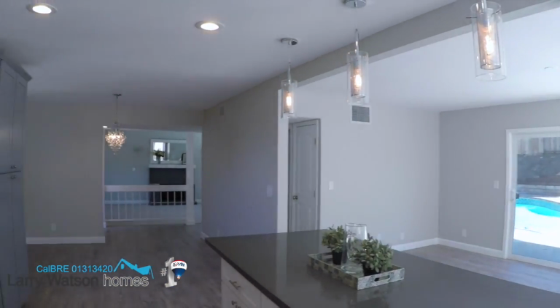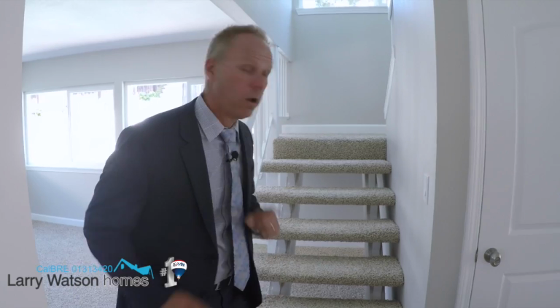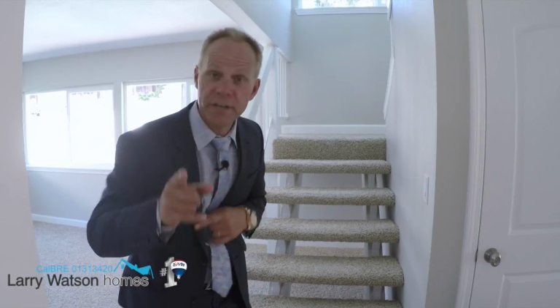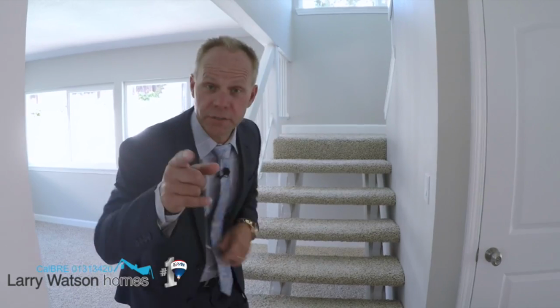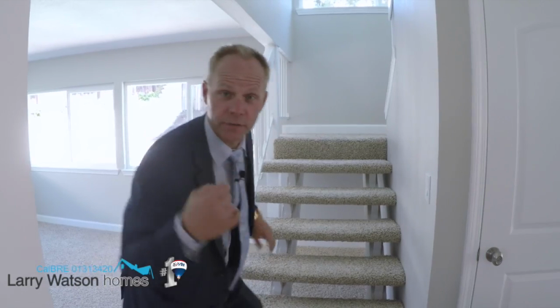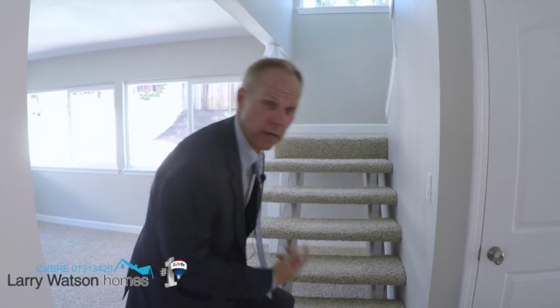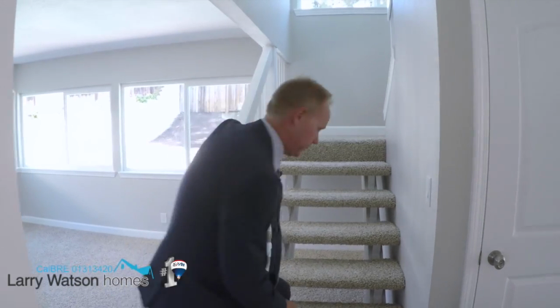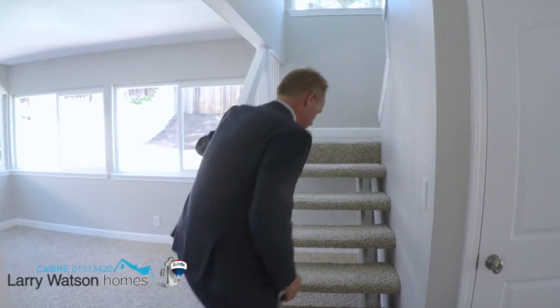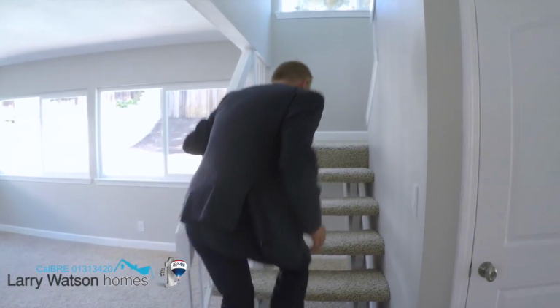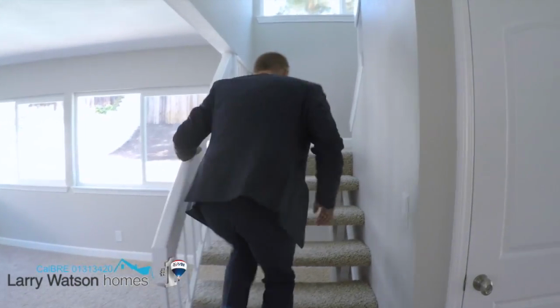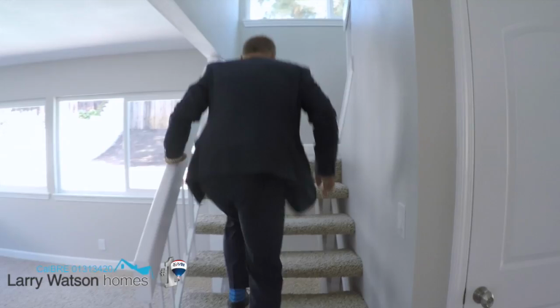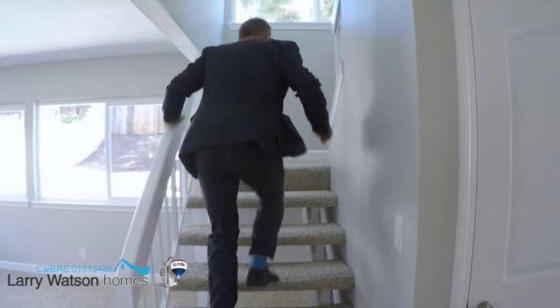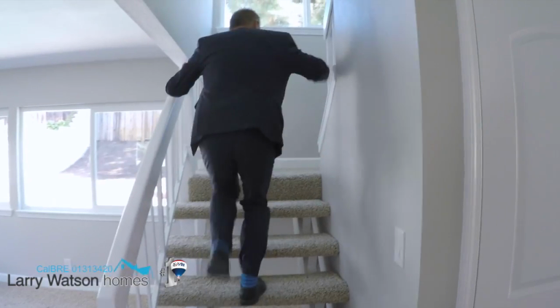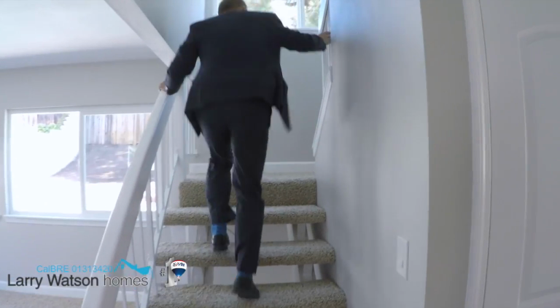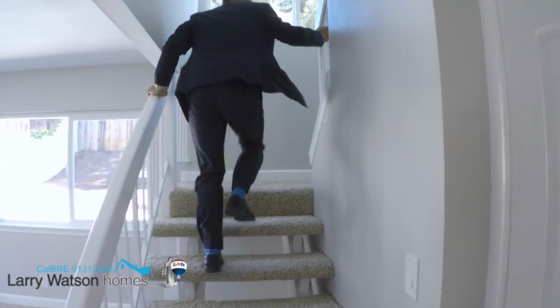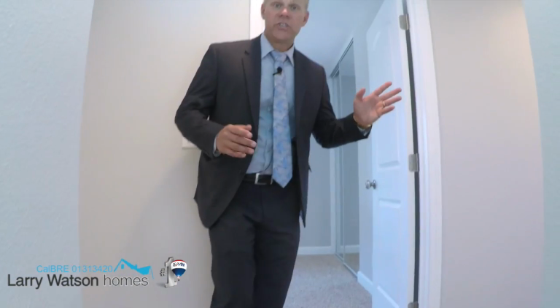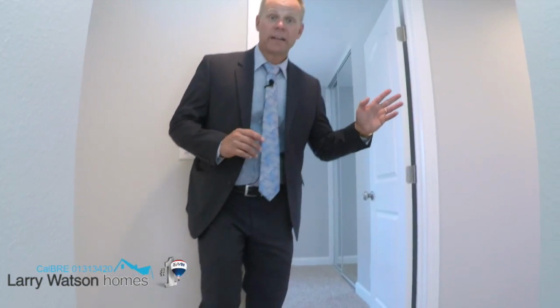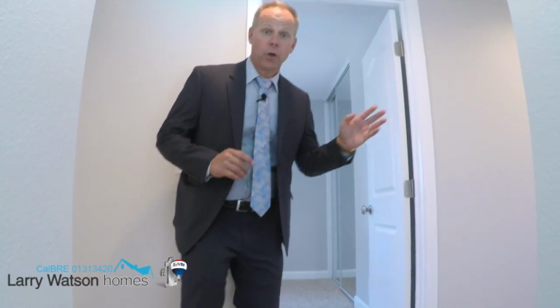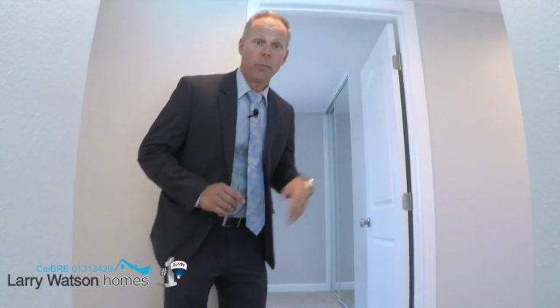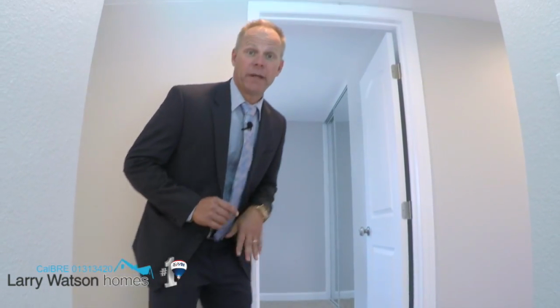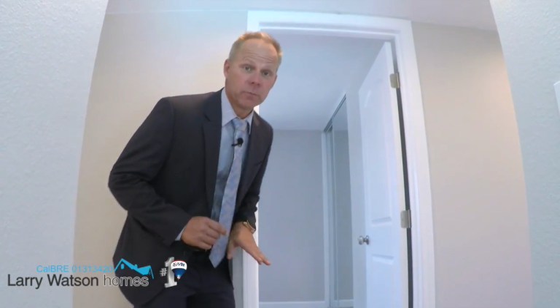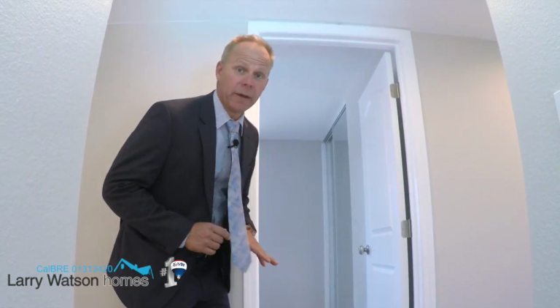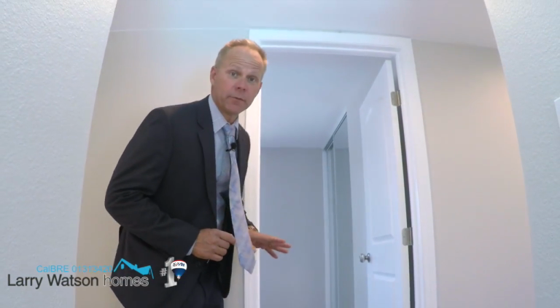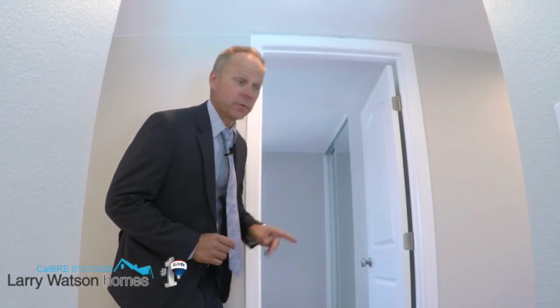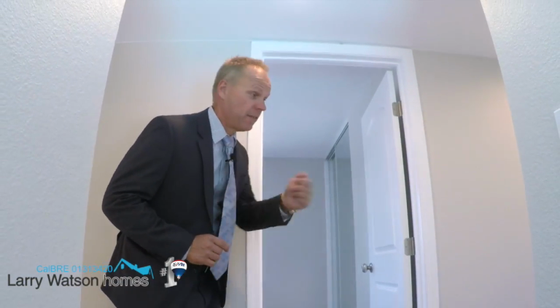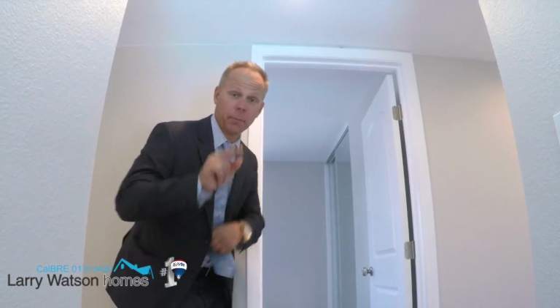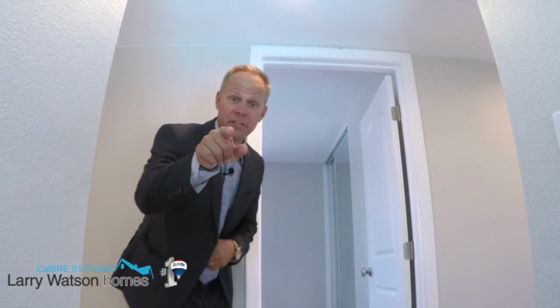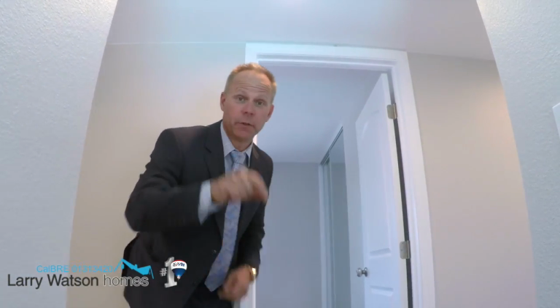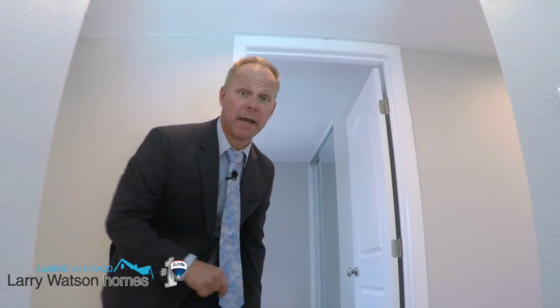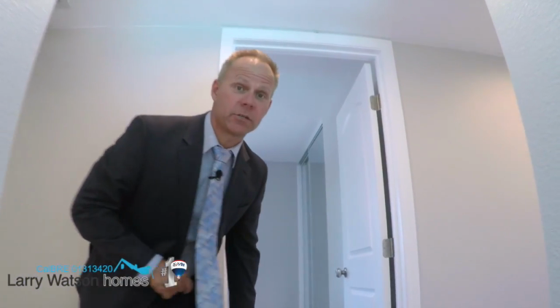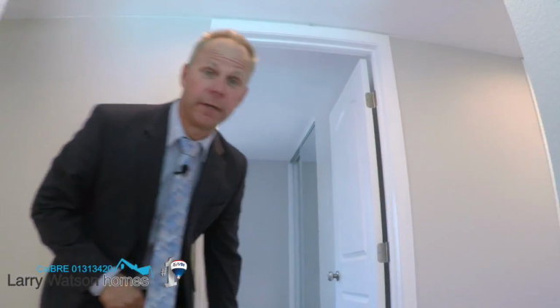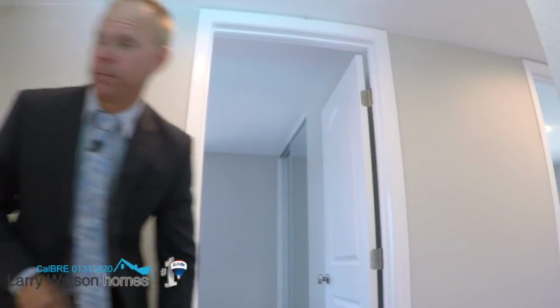I'll race you to the top. Check out the hall bedrooms and bathrooms and then I'll meet you in the master bedroom.